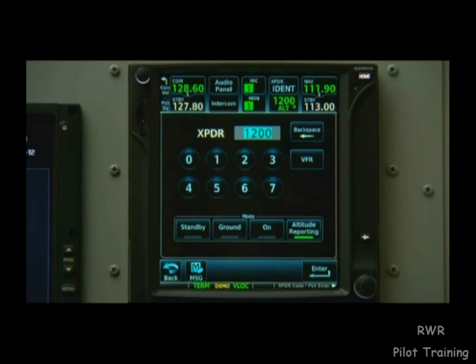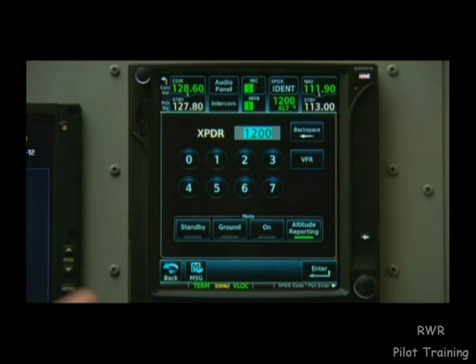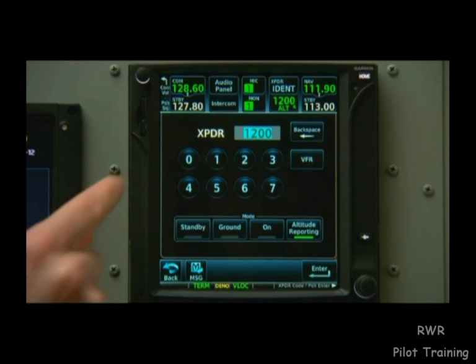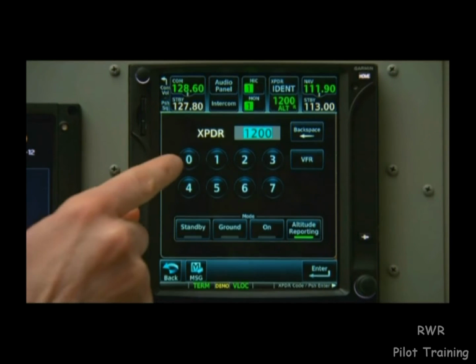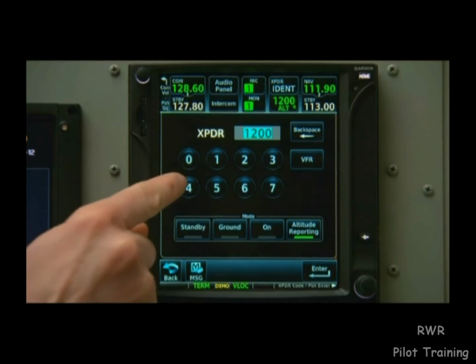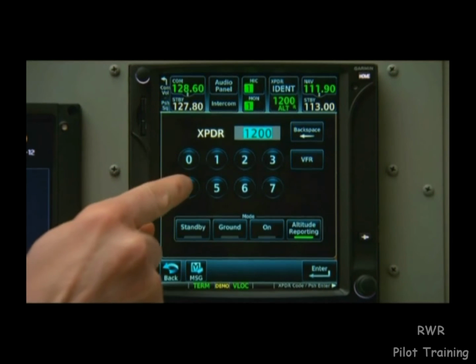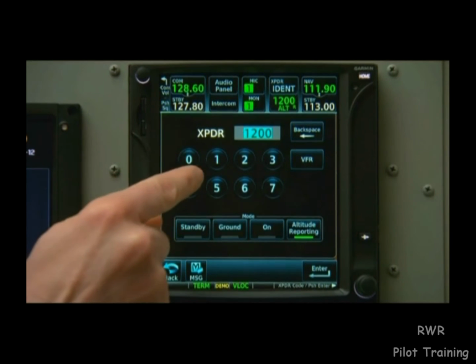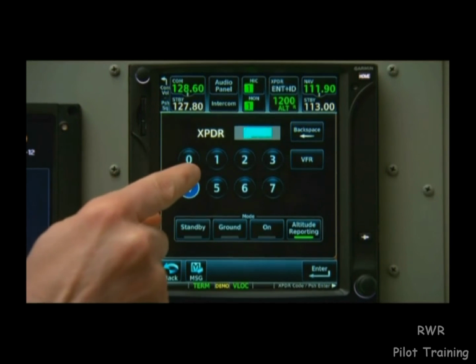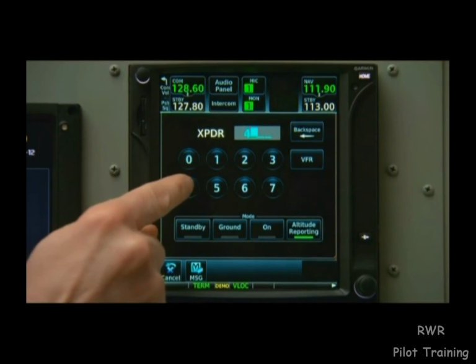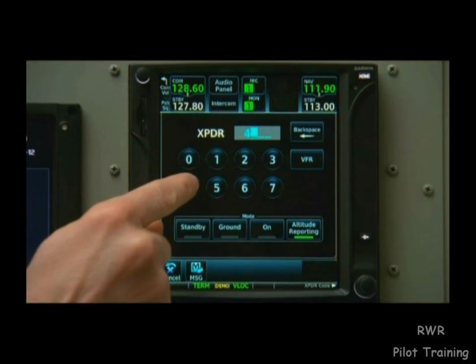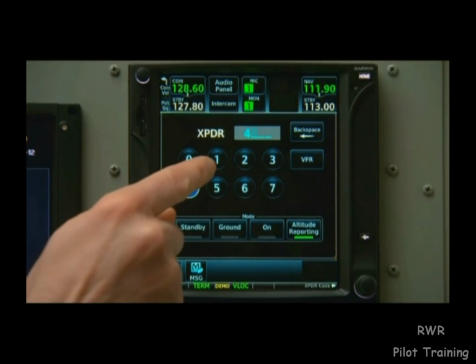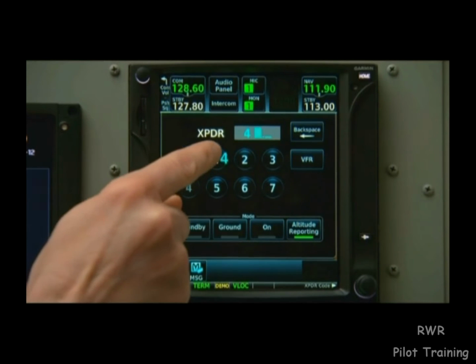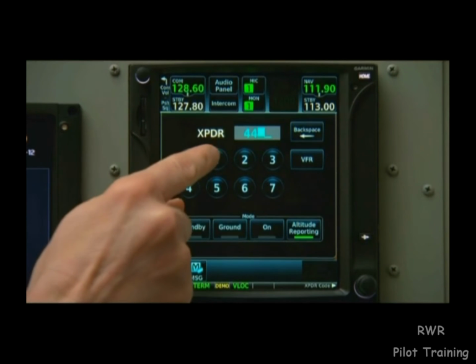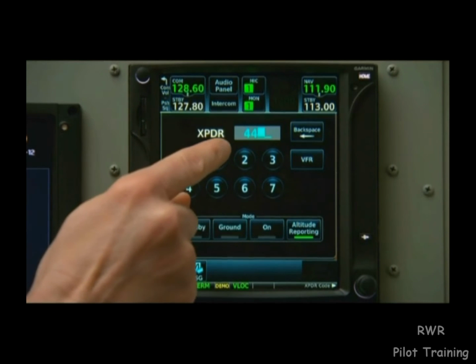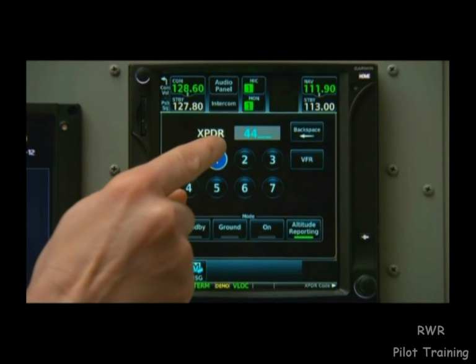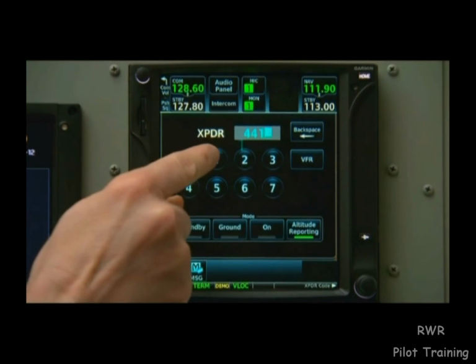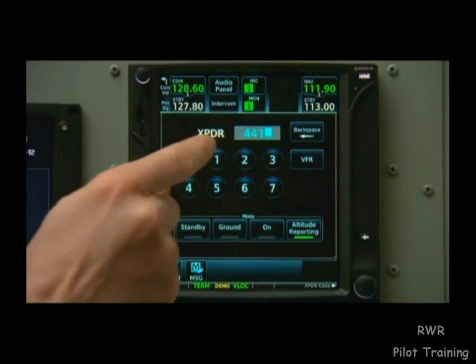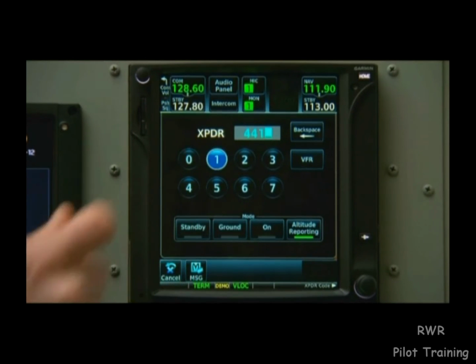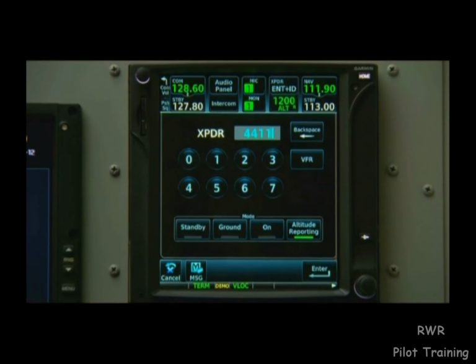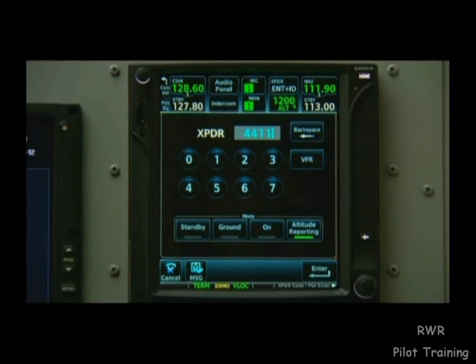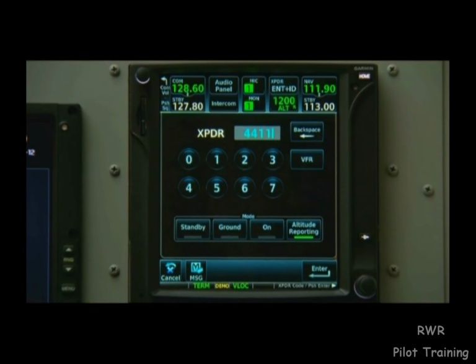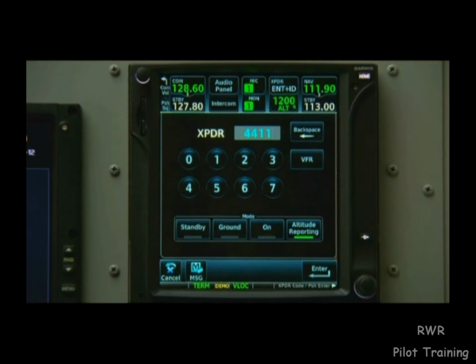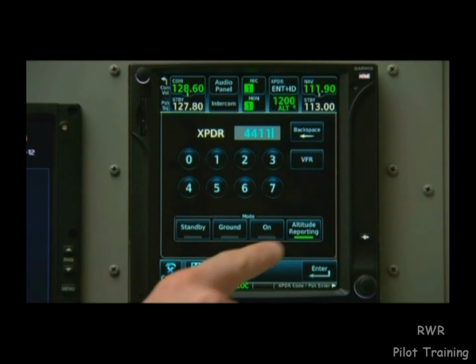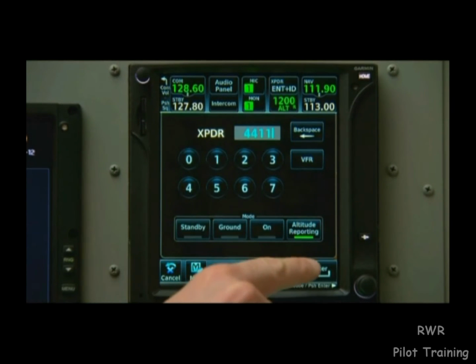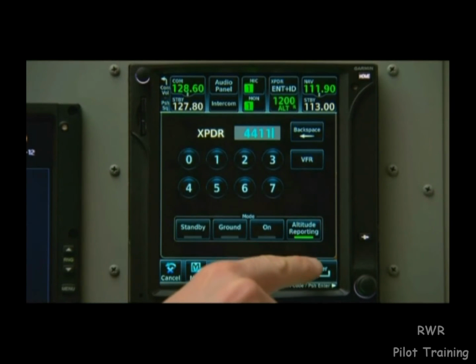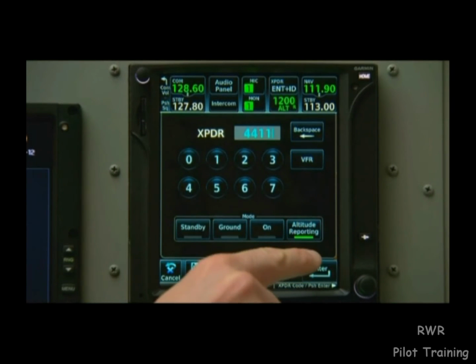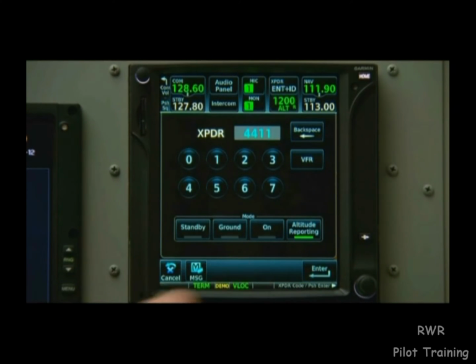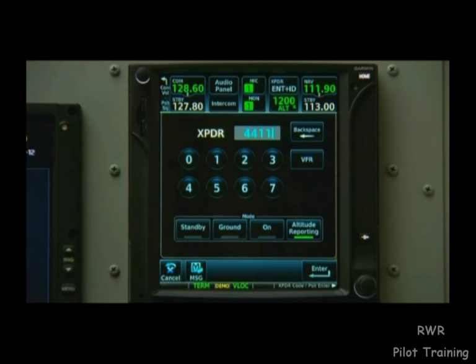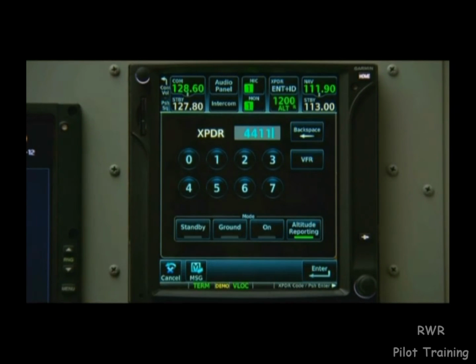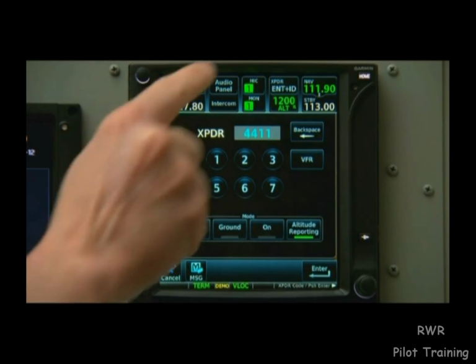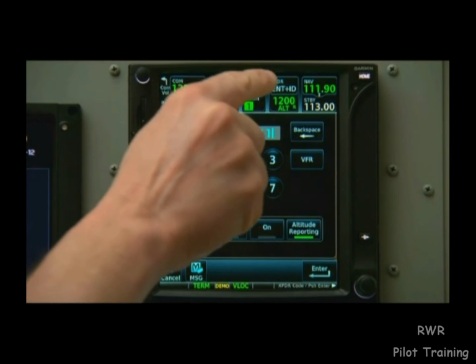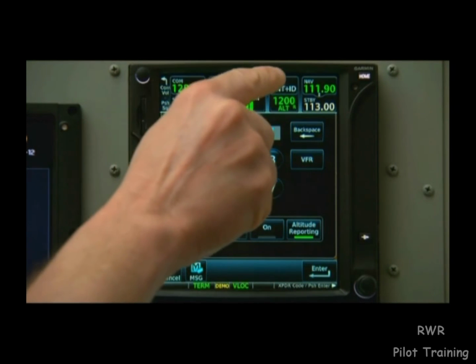Setting your transponder code is as easy as typing in the numbers and pushing either enter or enter an ident.